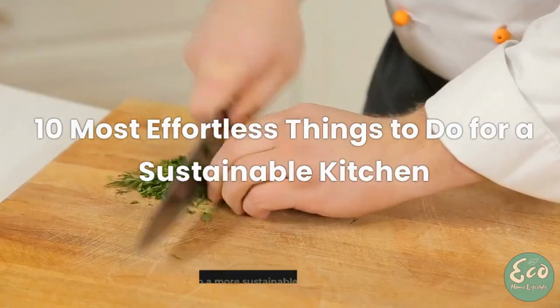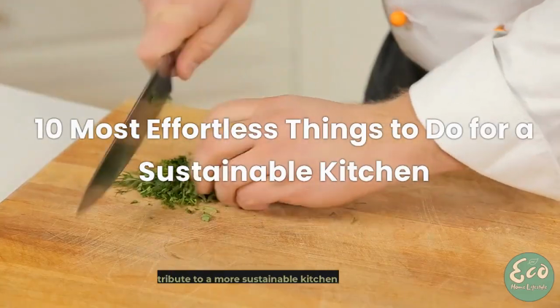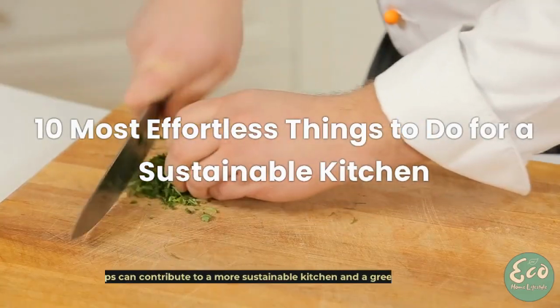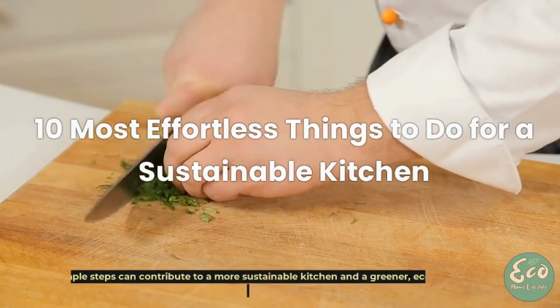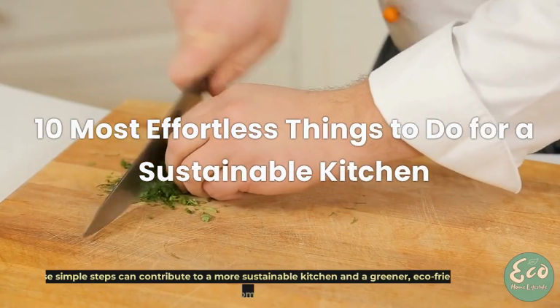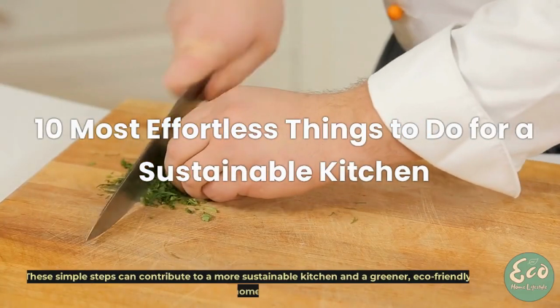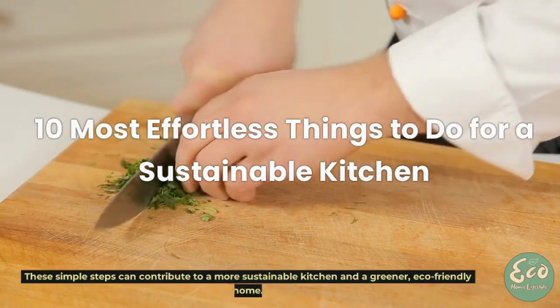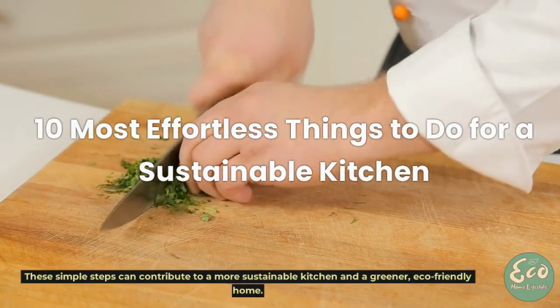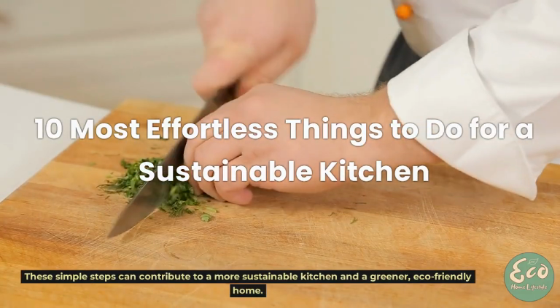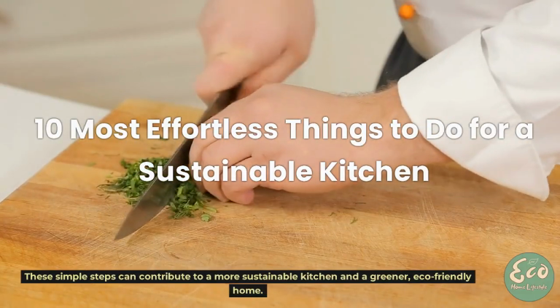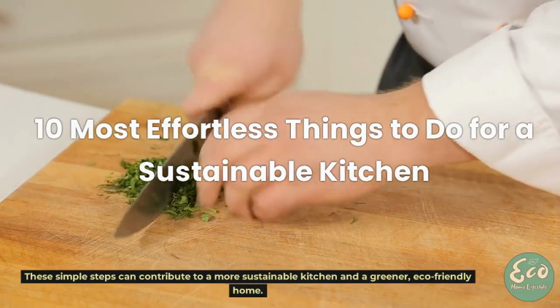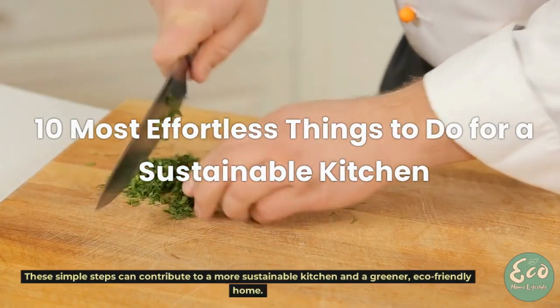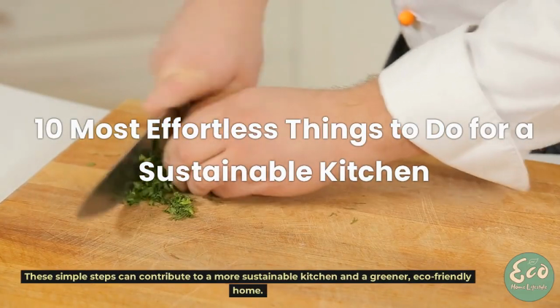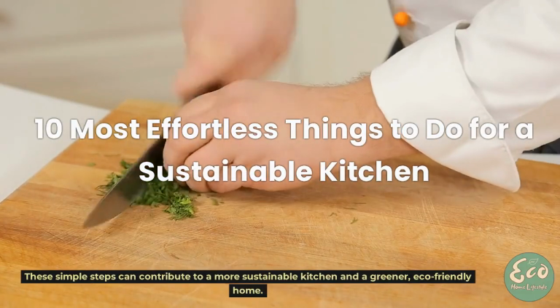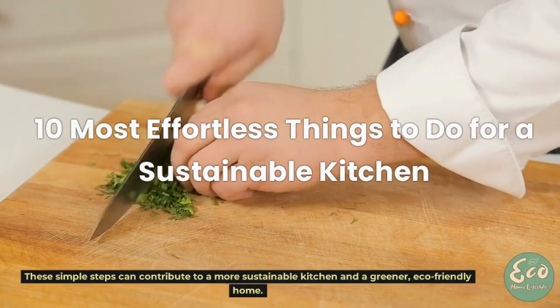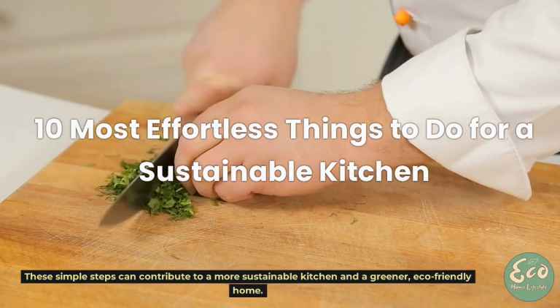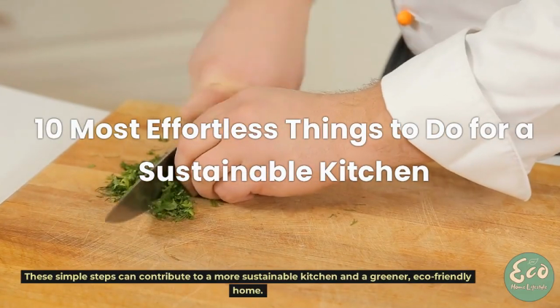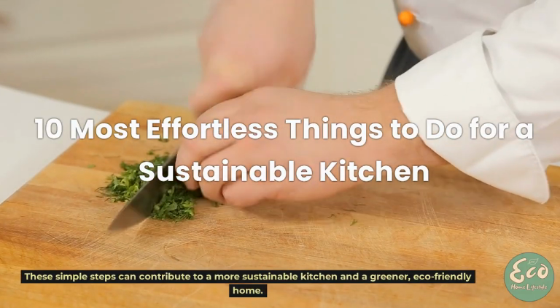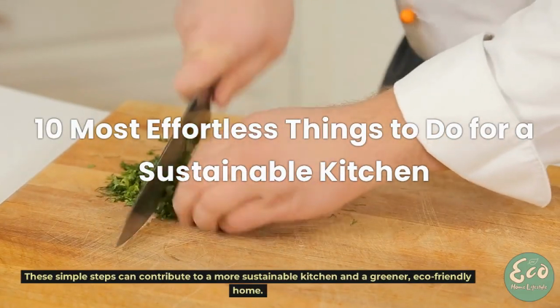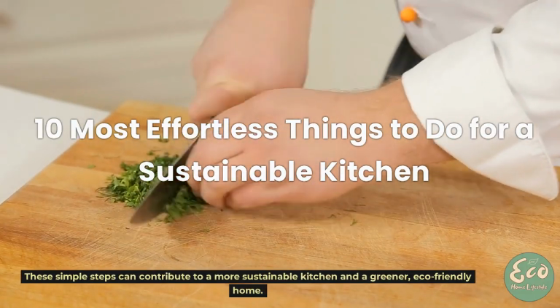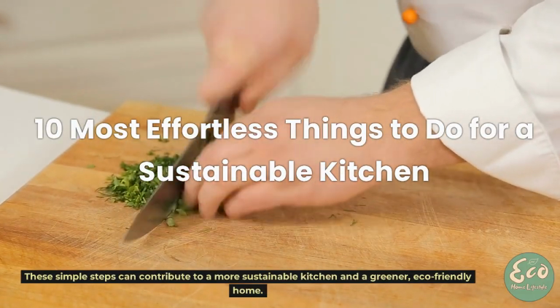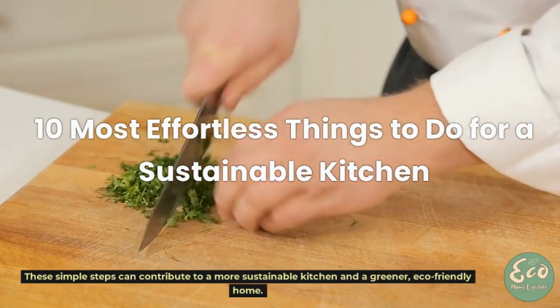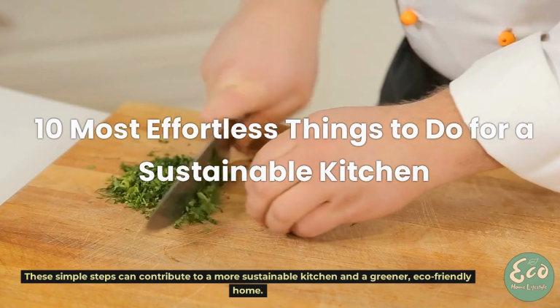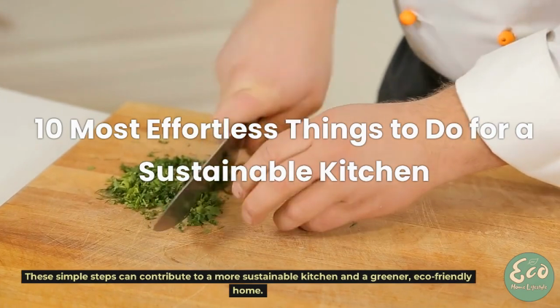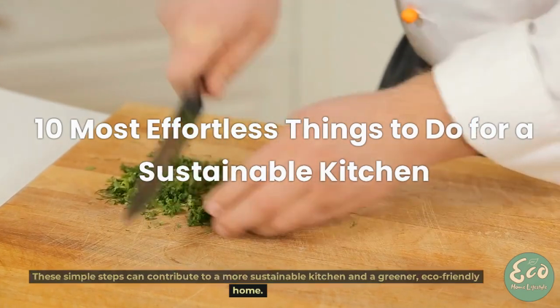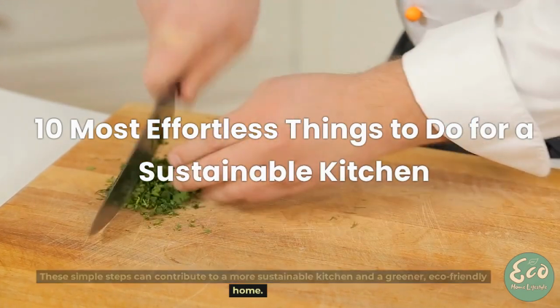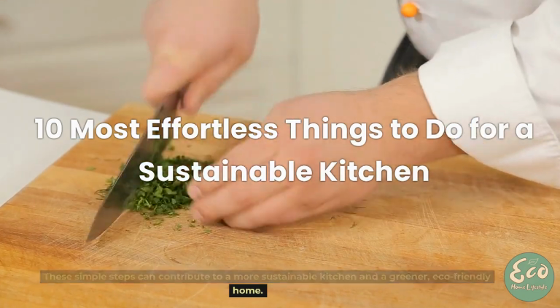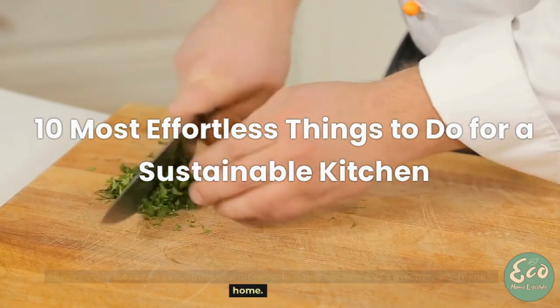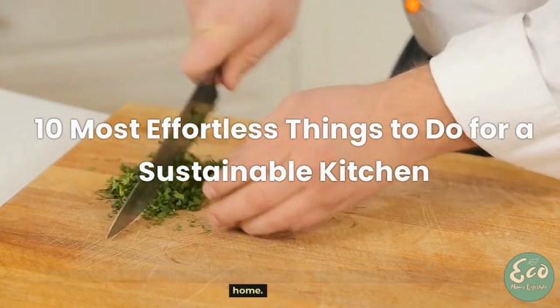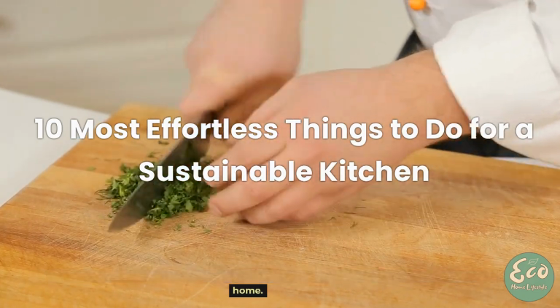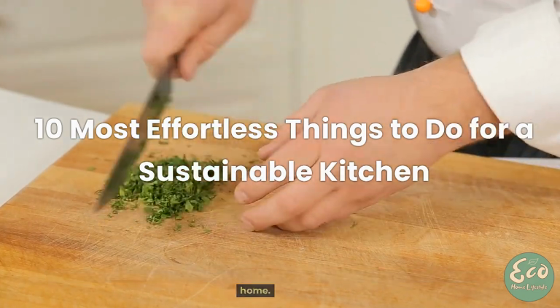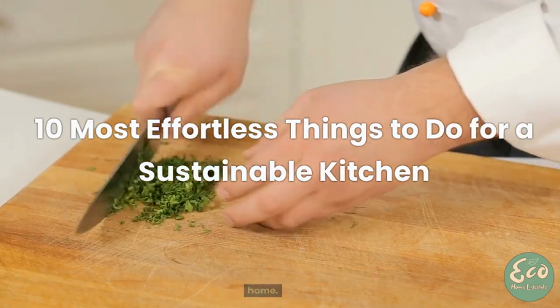These simple steps can contribute to a more sustainable kitchen and a greener, eco-friendly home.